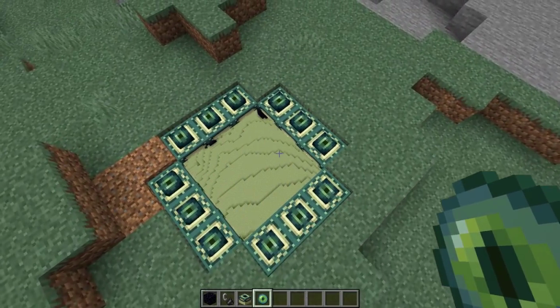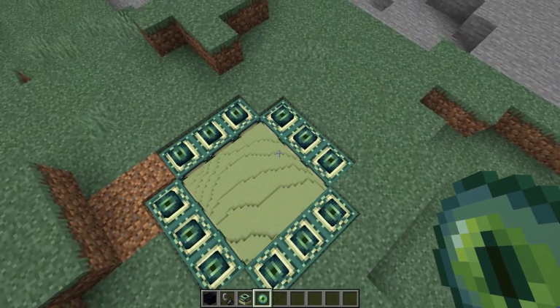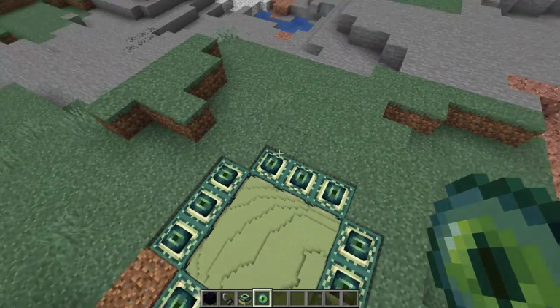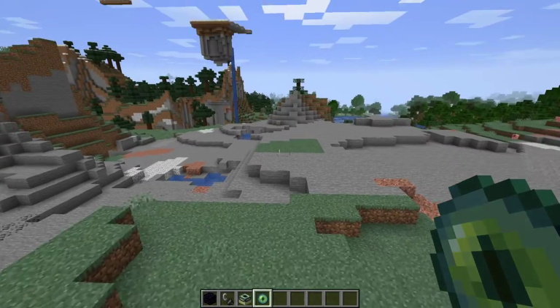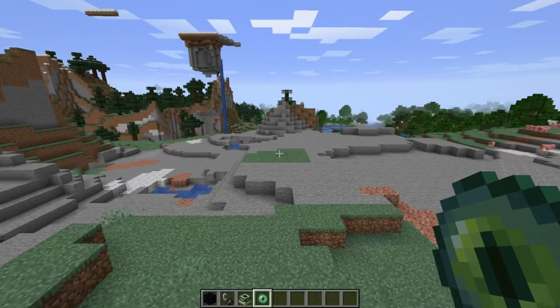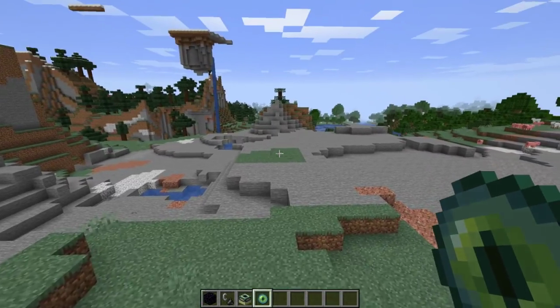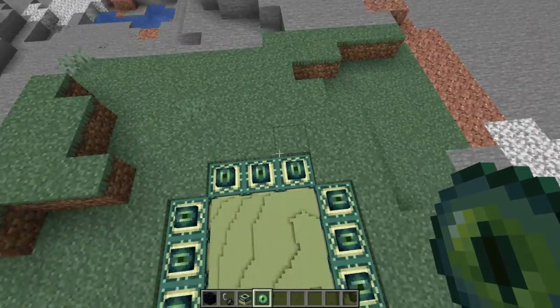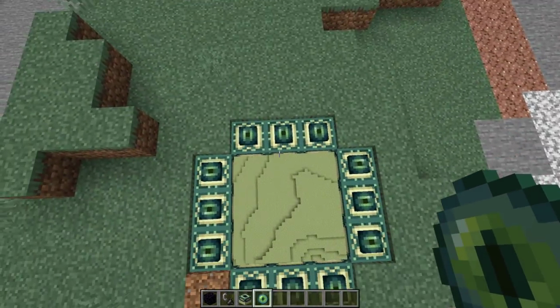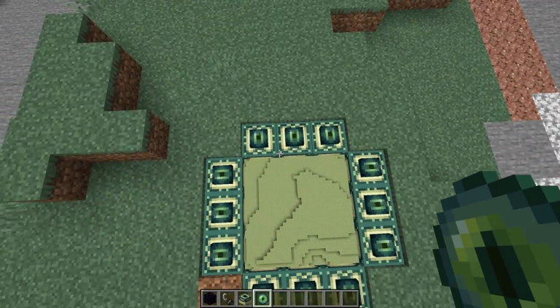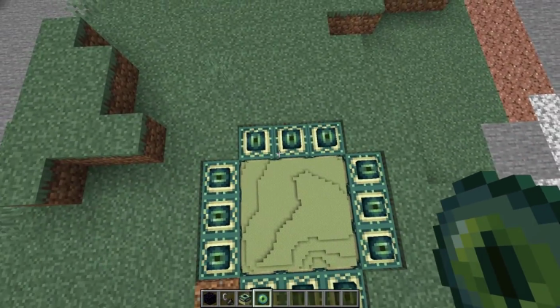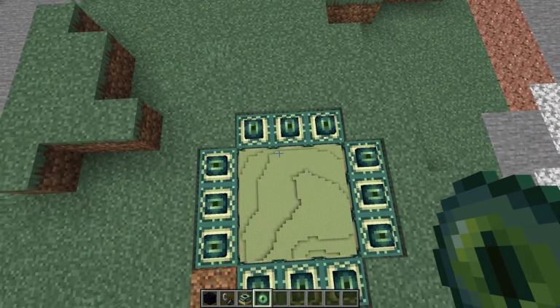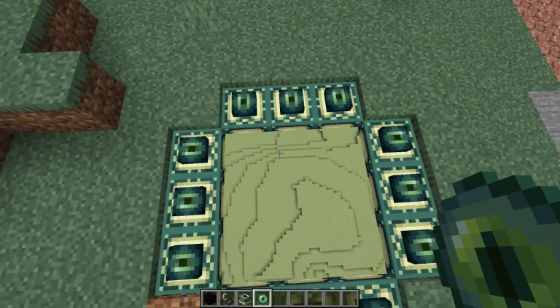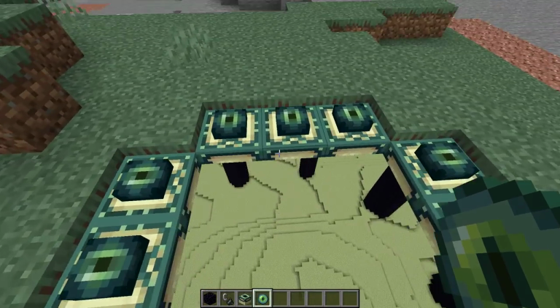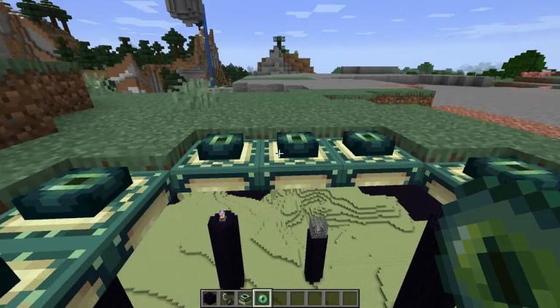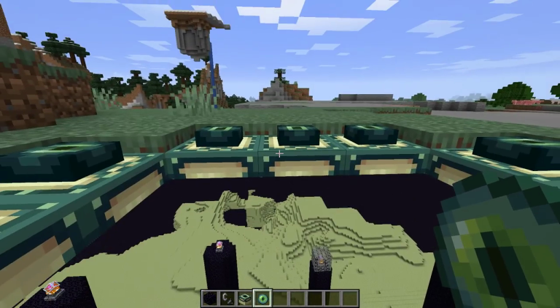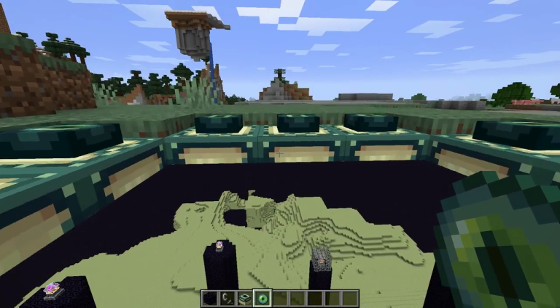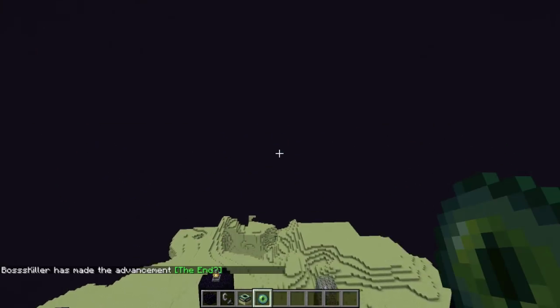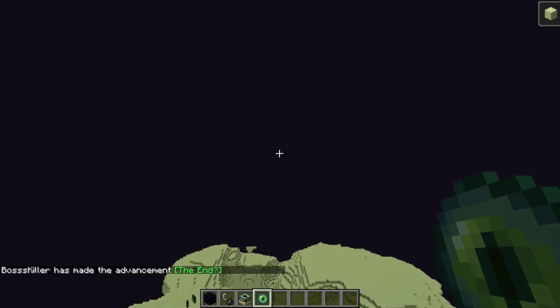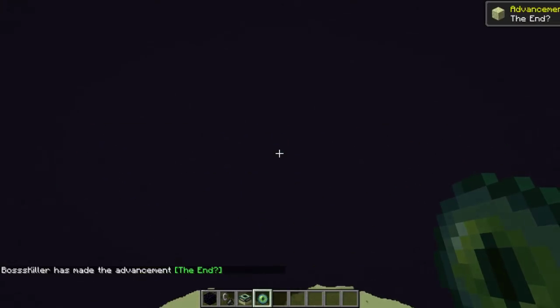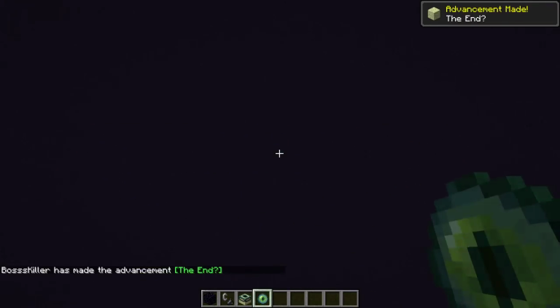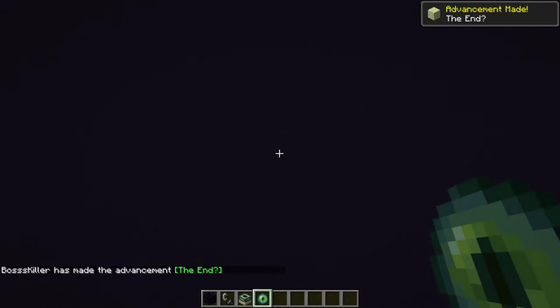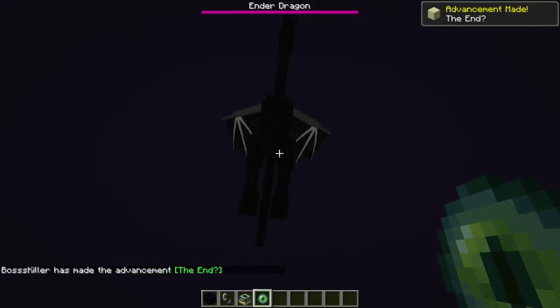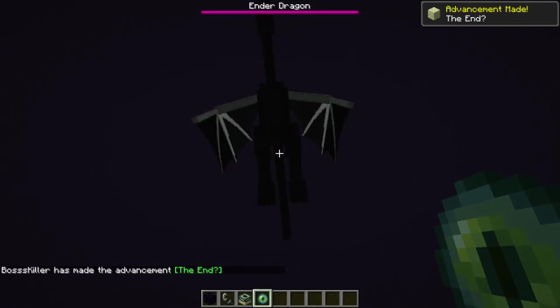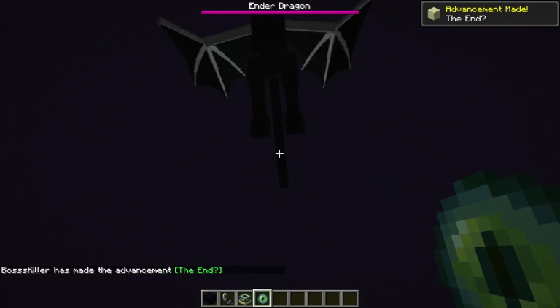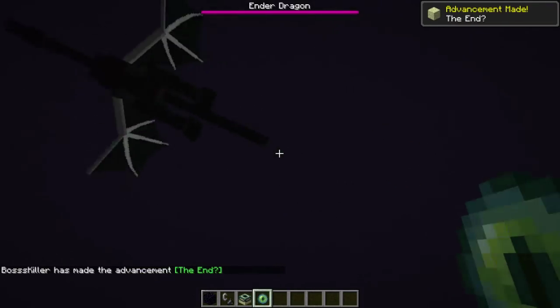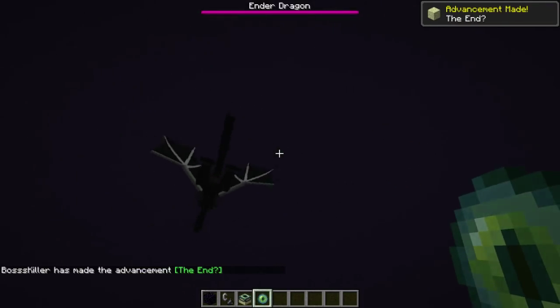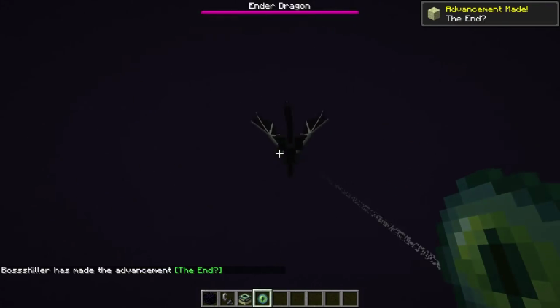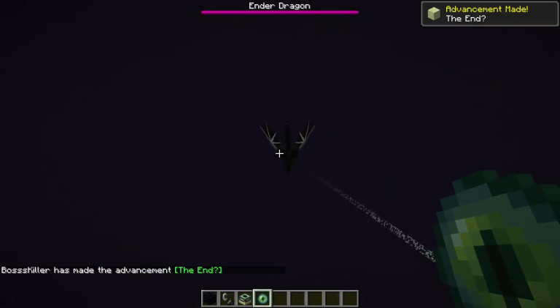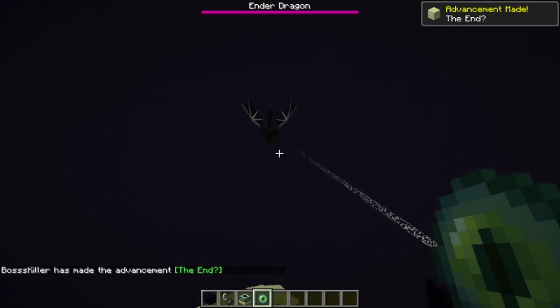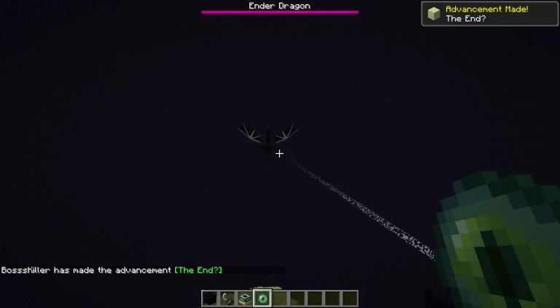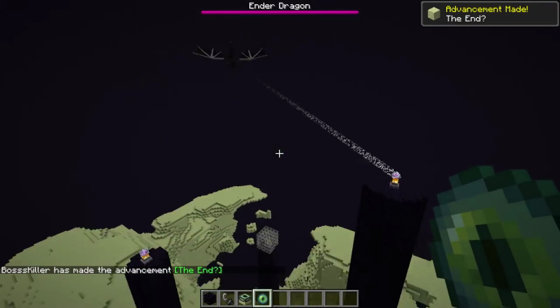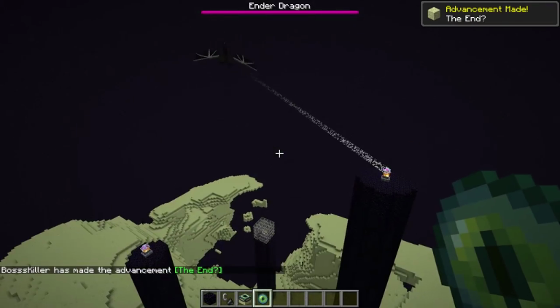And look, just for the fun of it, we're going to go into the end. And bam — the portal disappears as the dragon spawns.